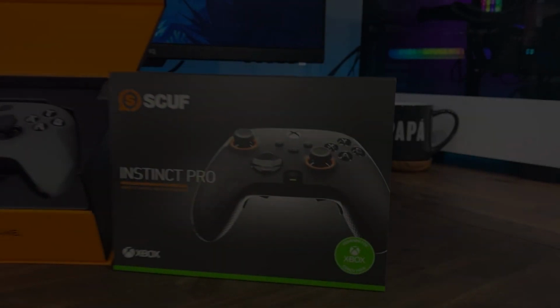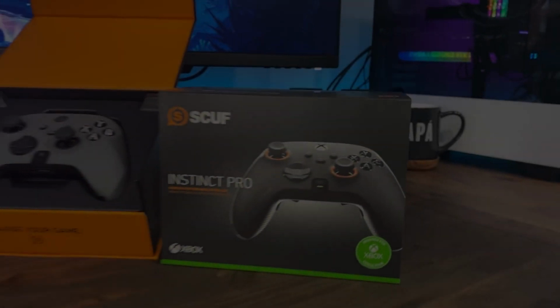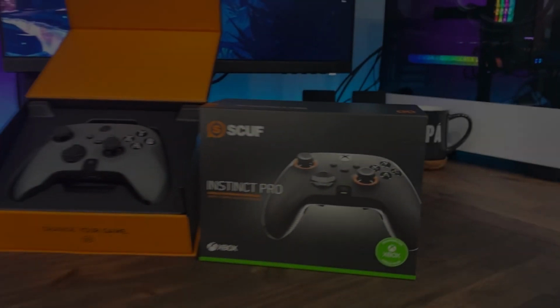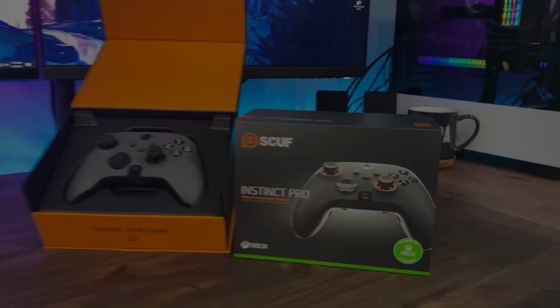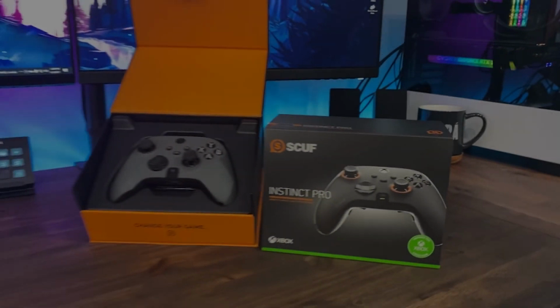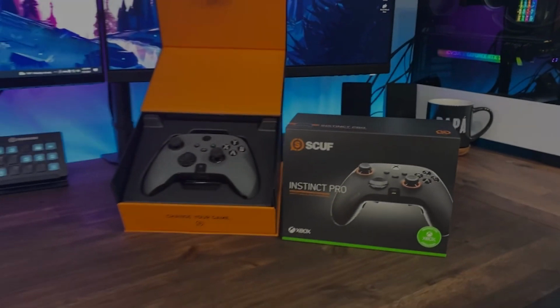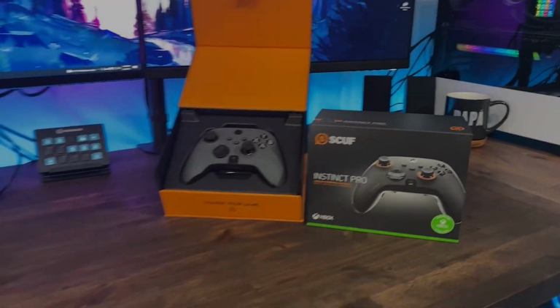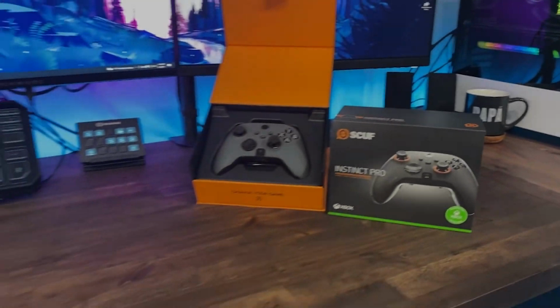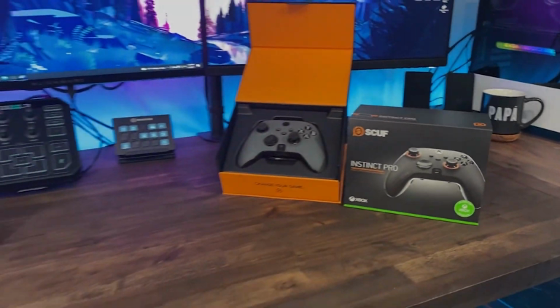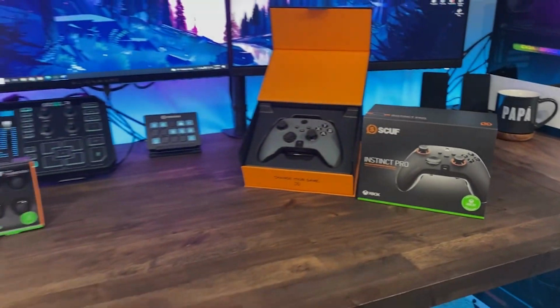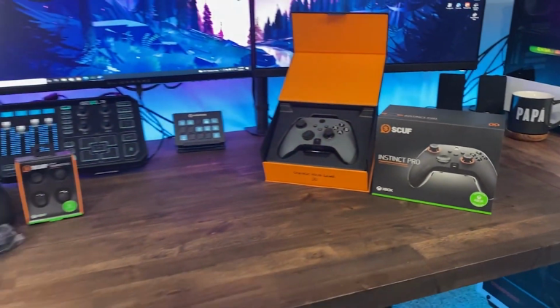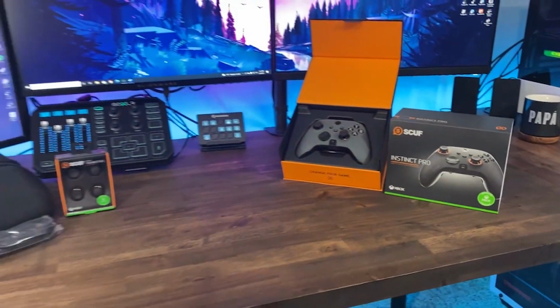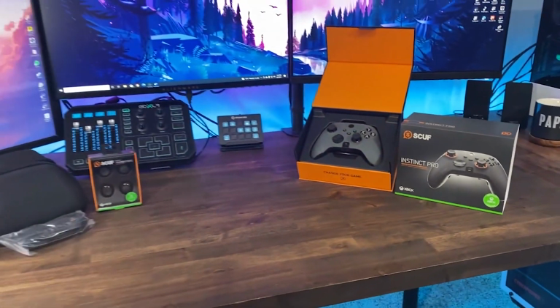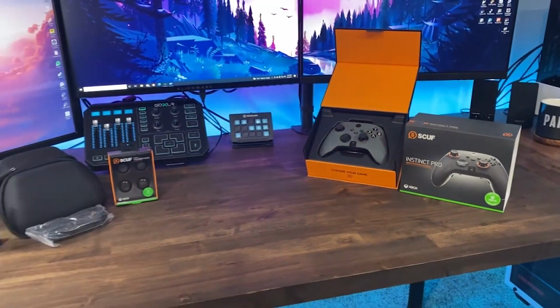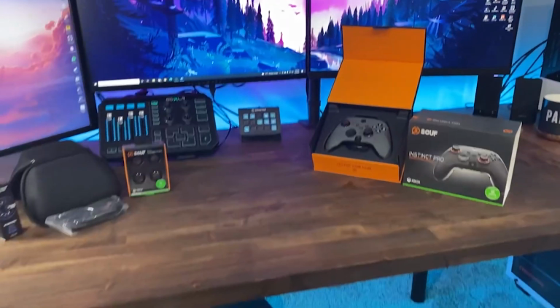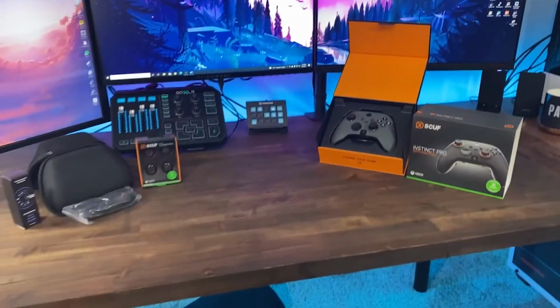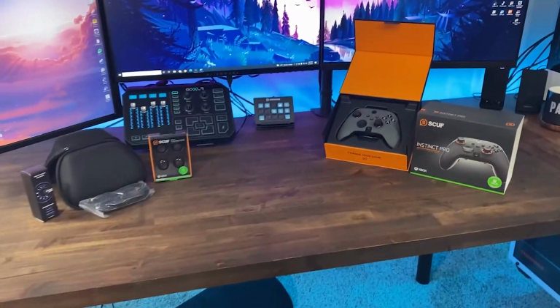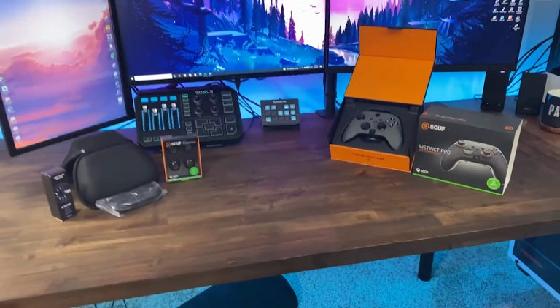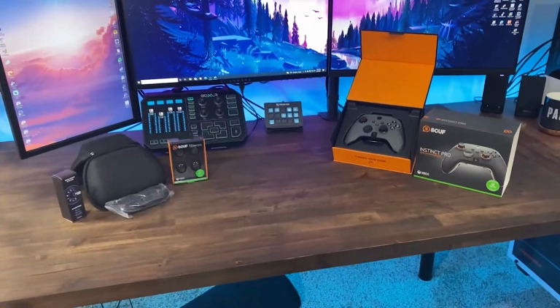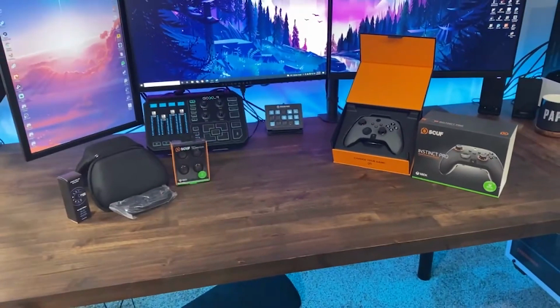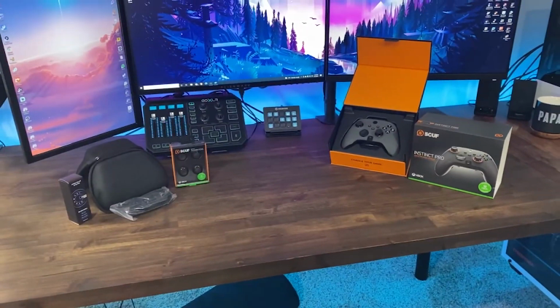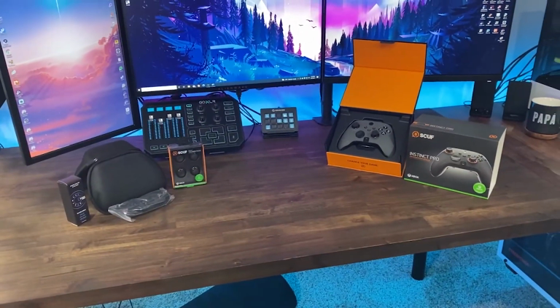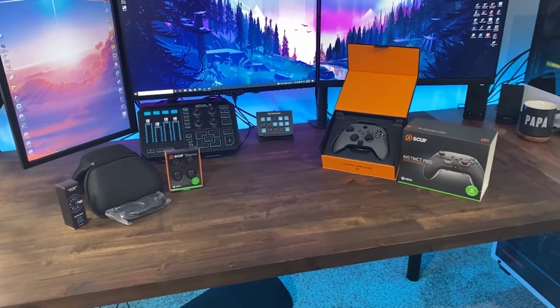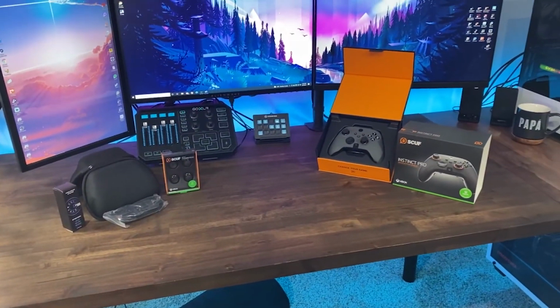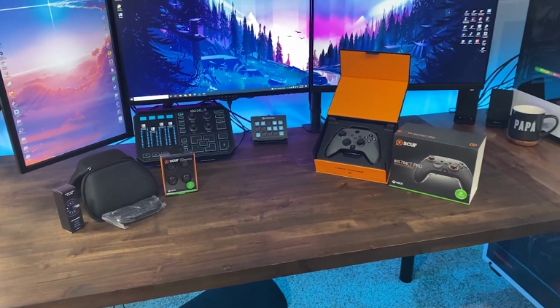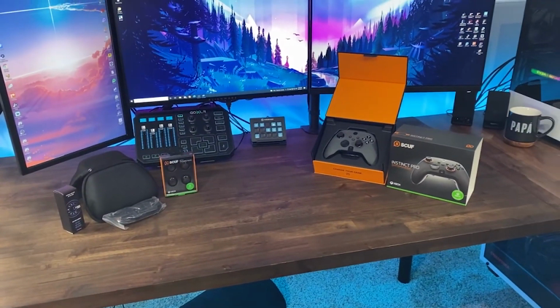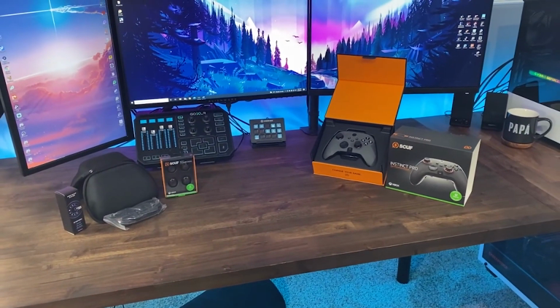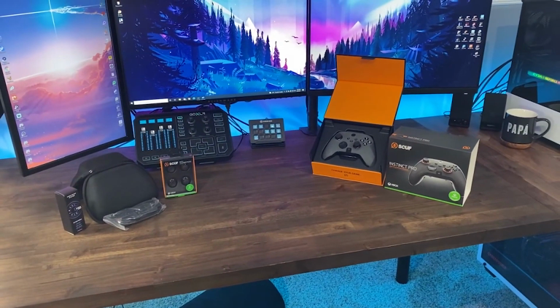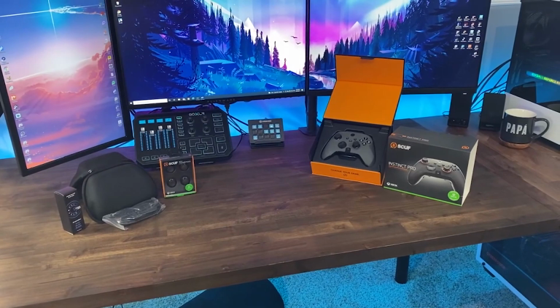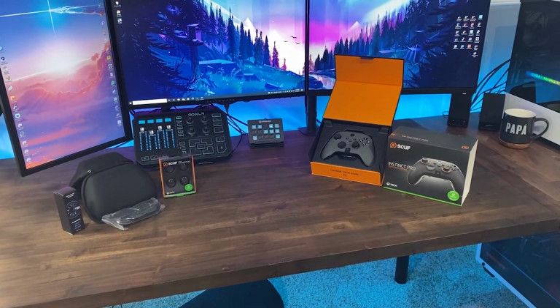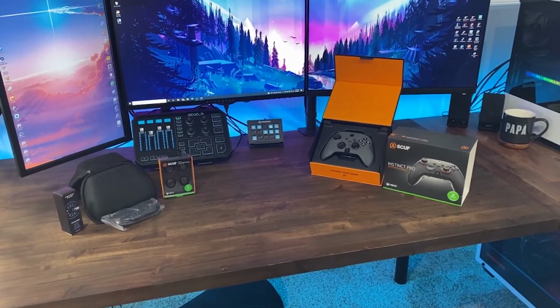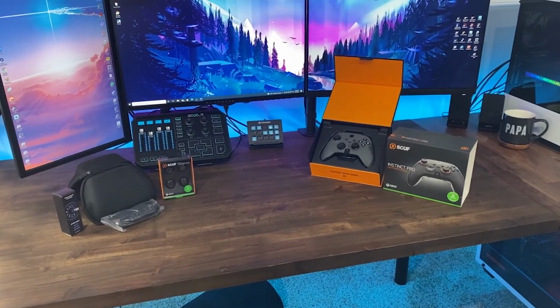Hey guys, Dang Bubba here, and today we're back with the new SCUF Instinct Pro controller along with the pro player pack.